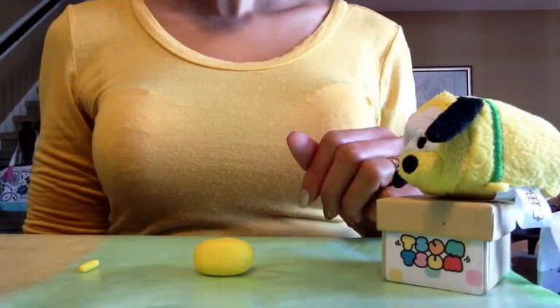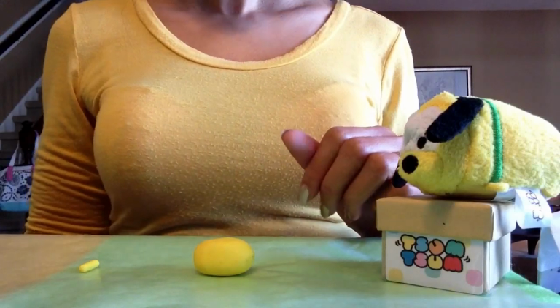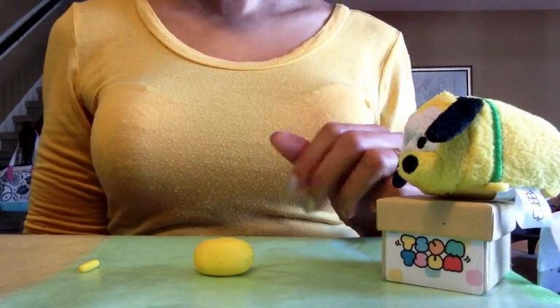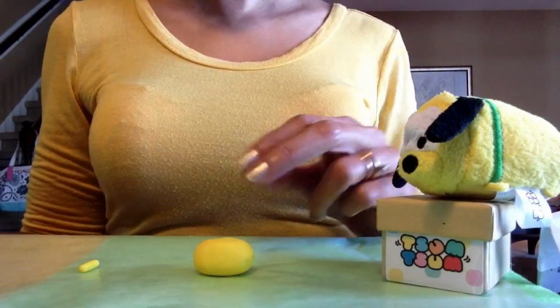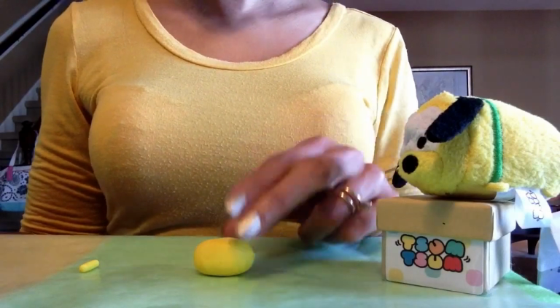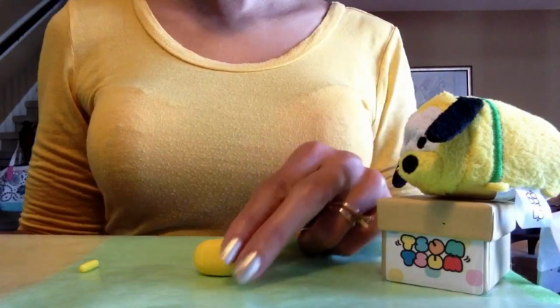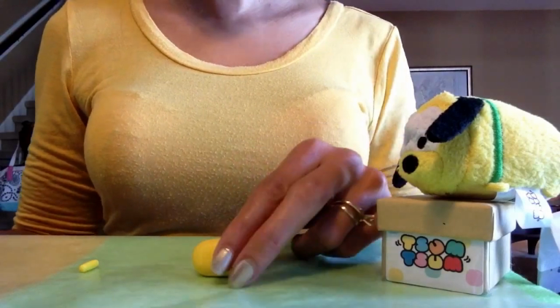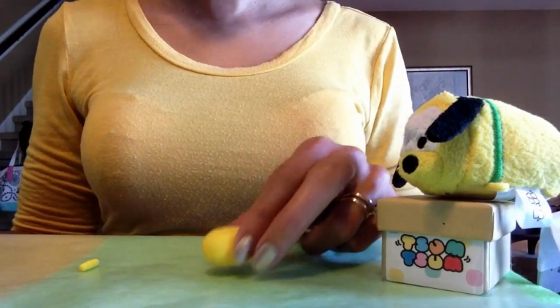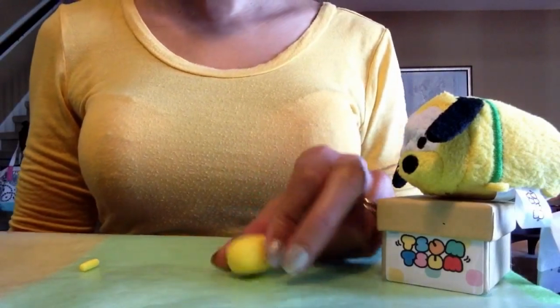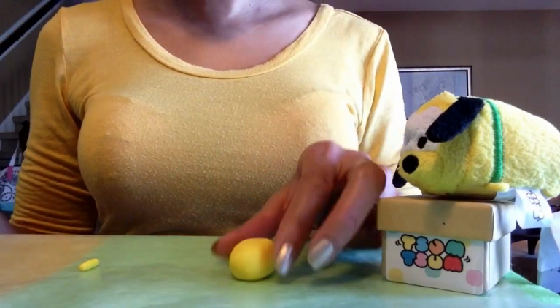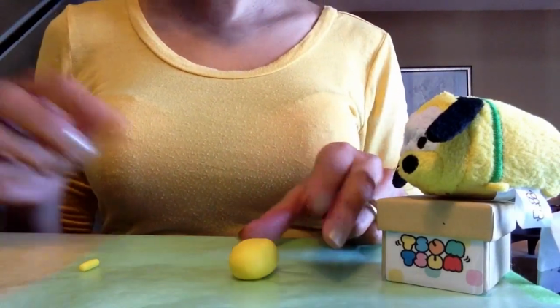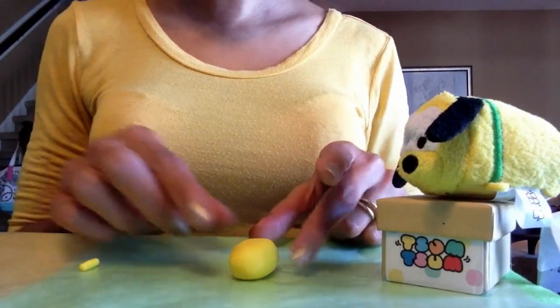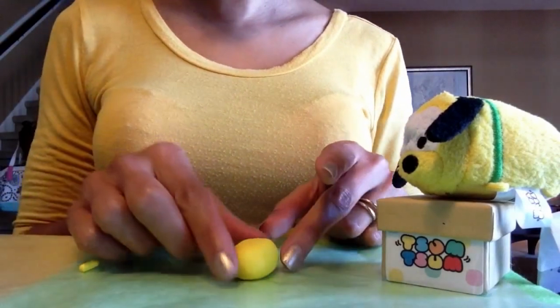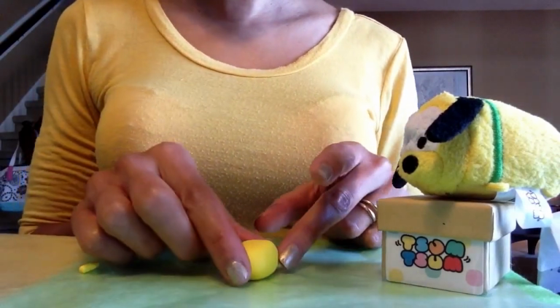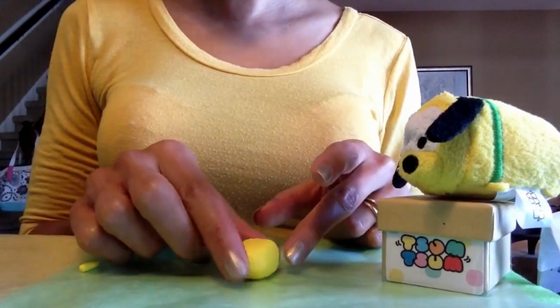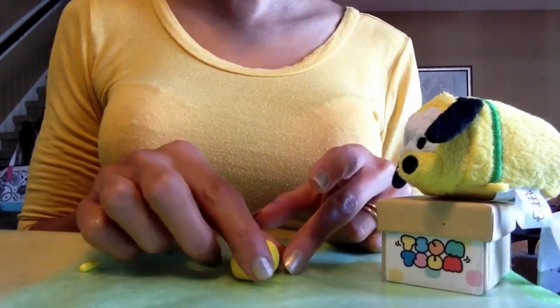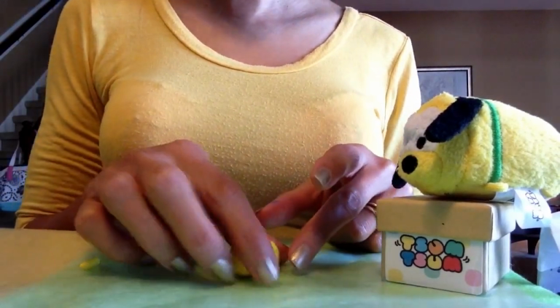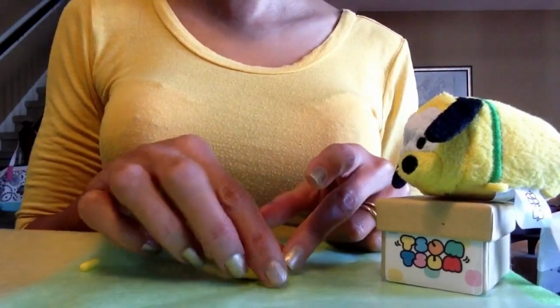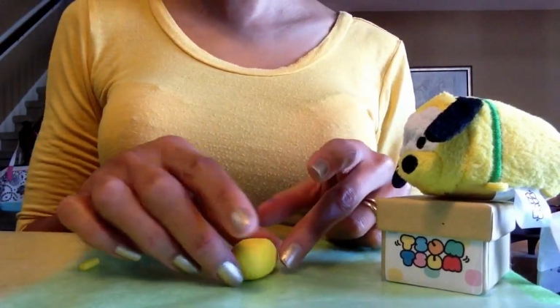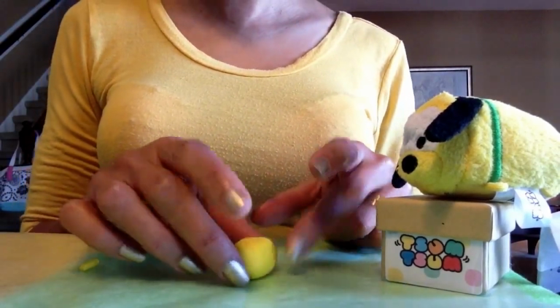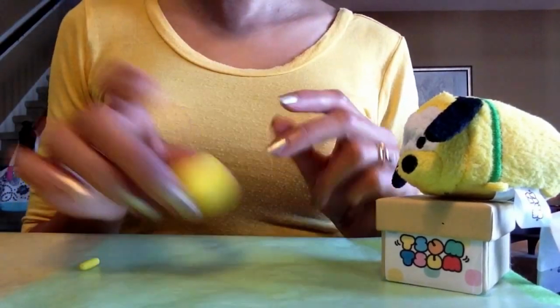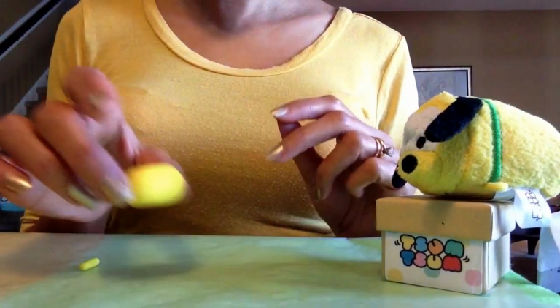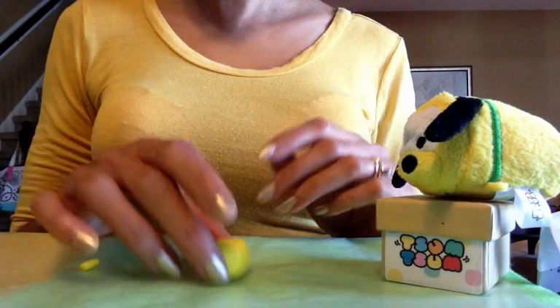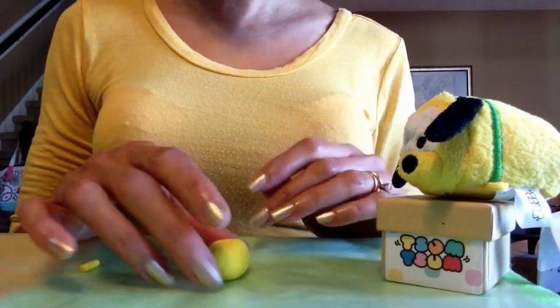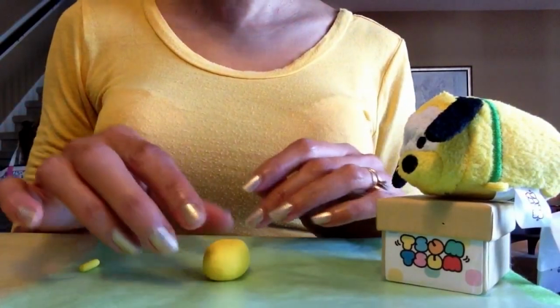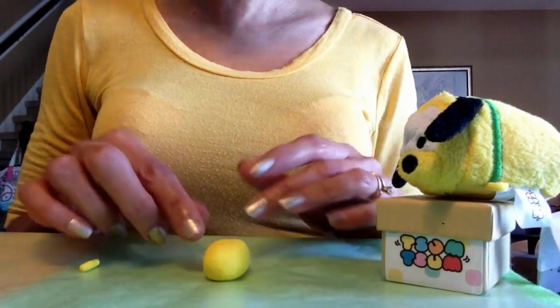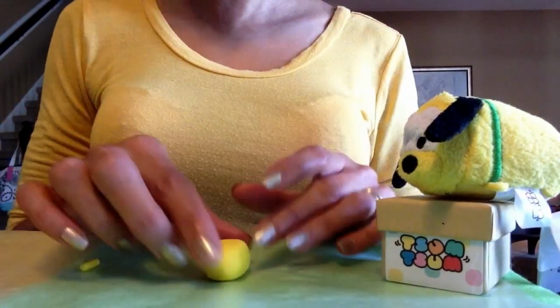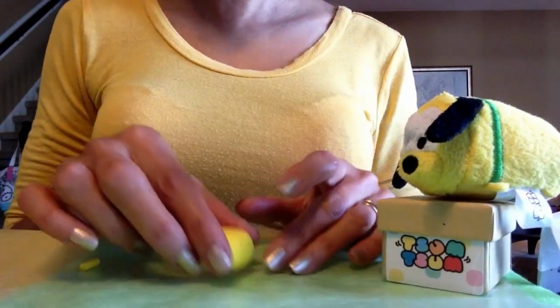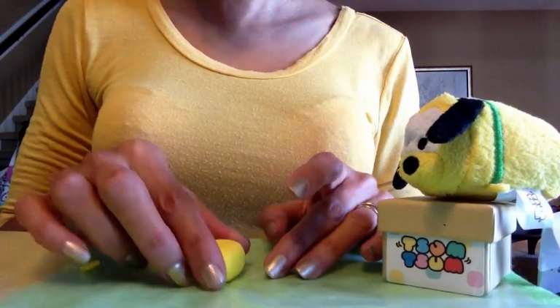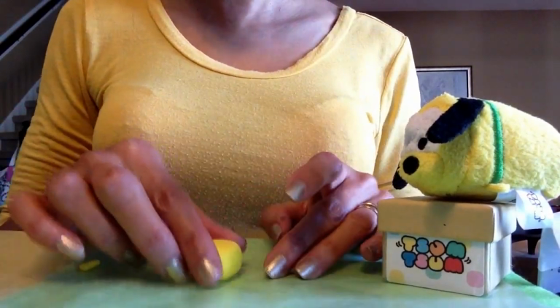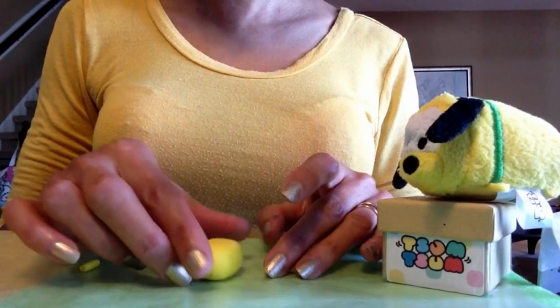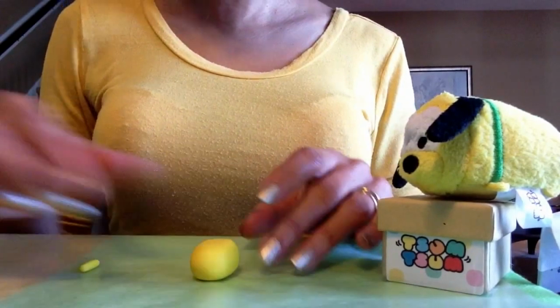The first thing I'll need for Pluto is this yellow piece of polymer clay that I've shaped into an oval and pressed flat.